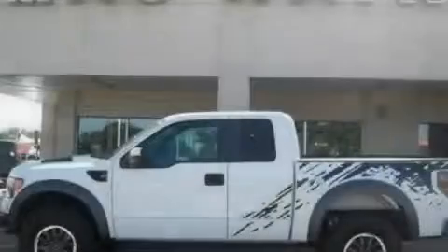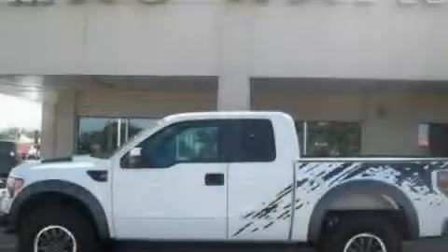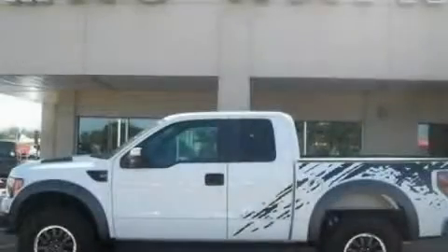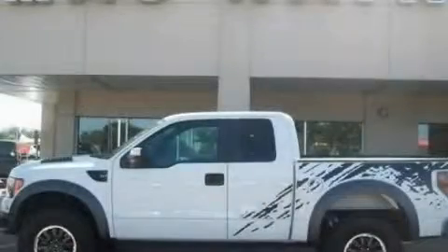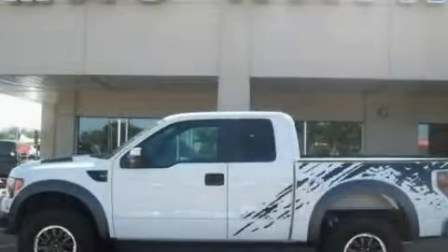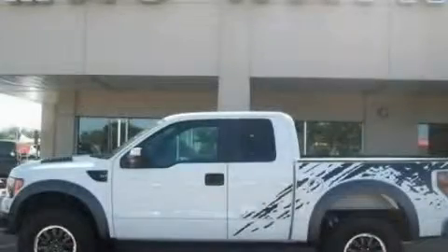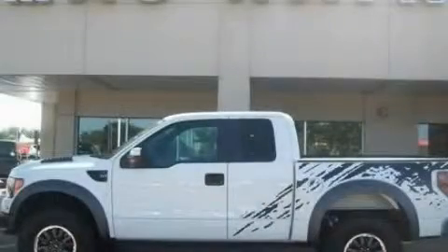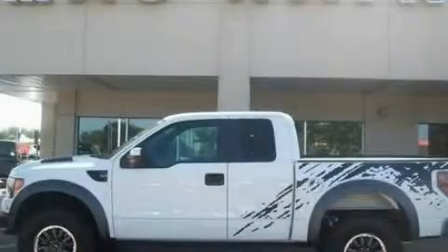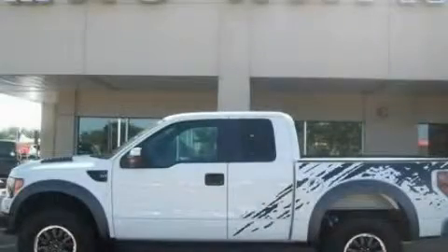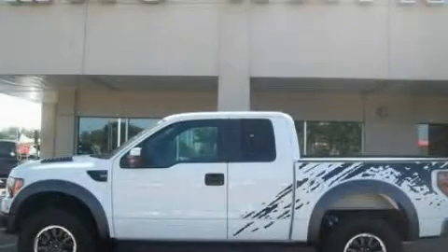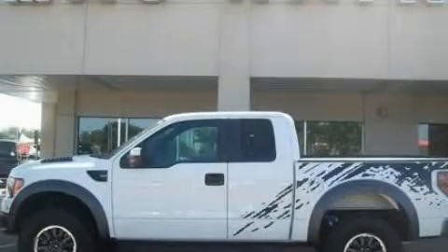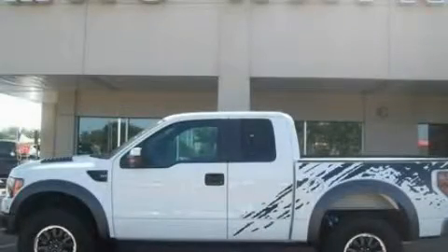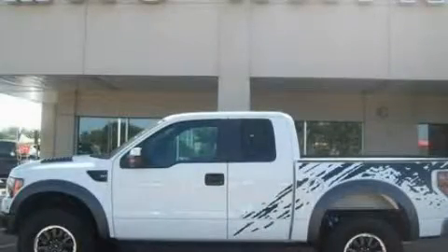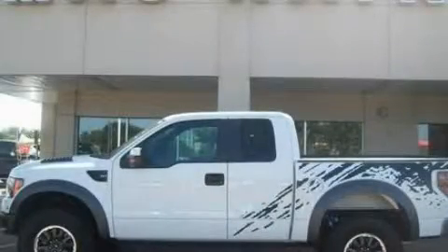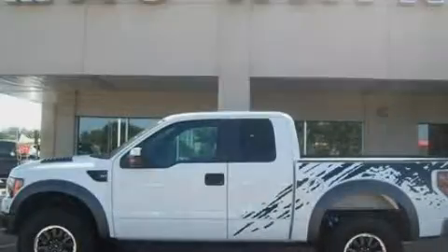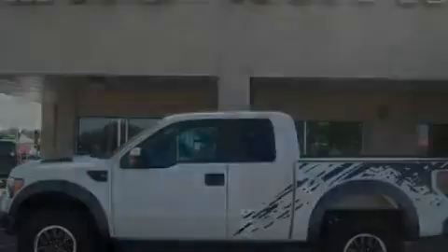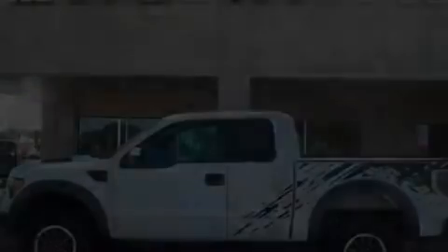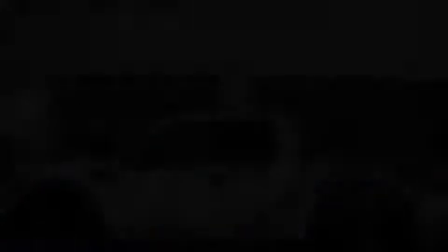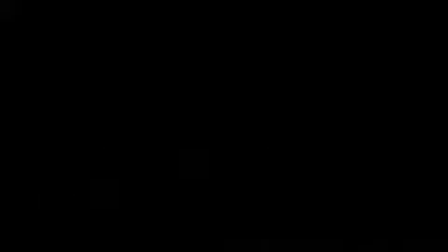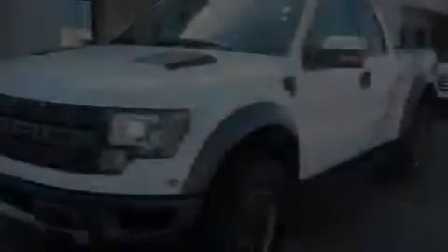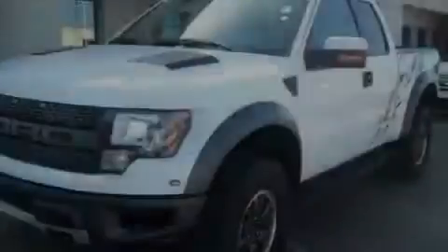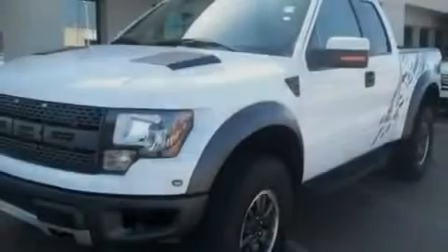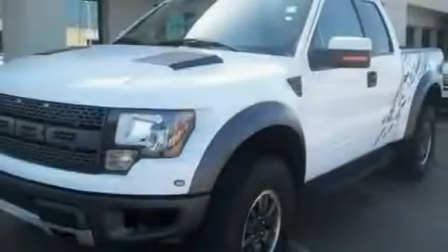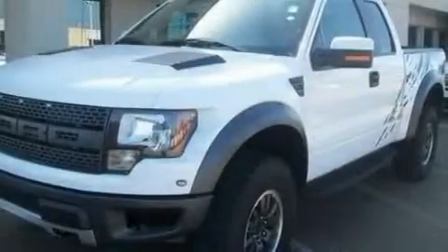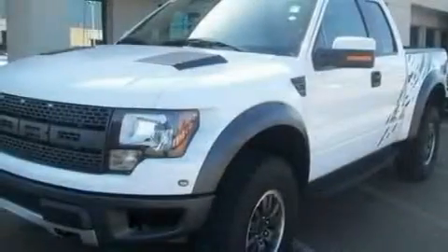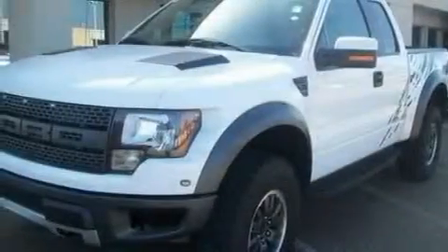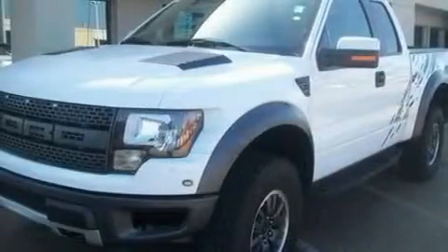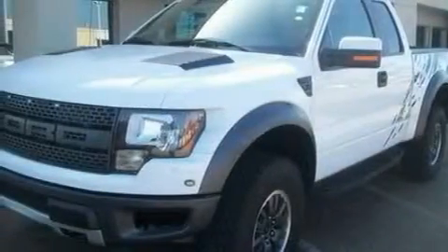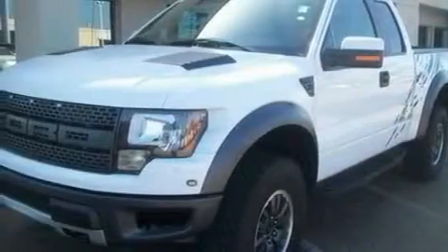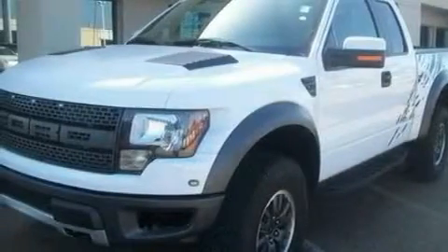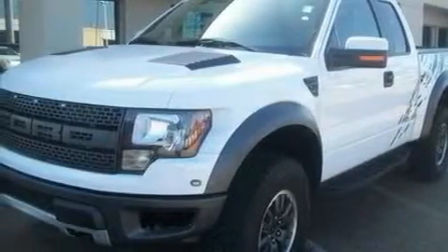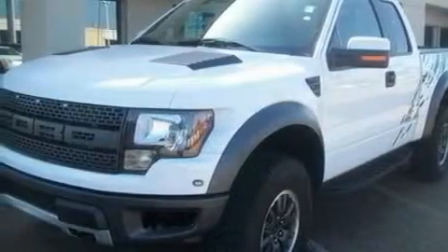This is a 2010 Ford F-150 SVT Raptor. It has the power to move what you need and the look, too.